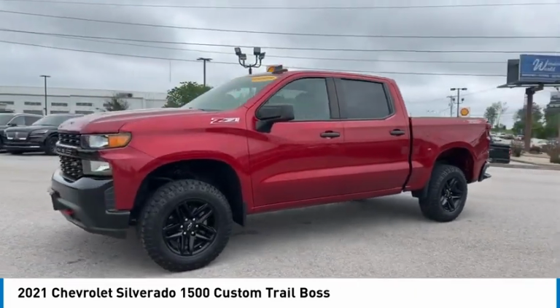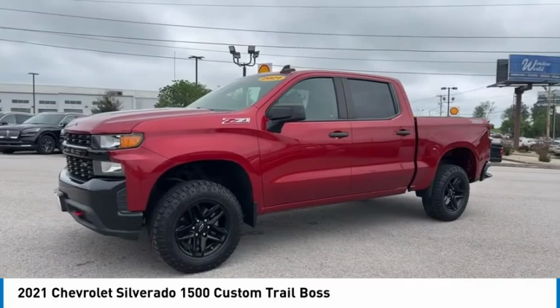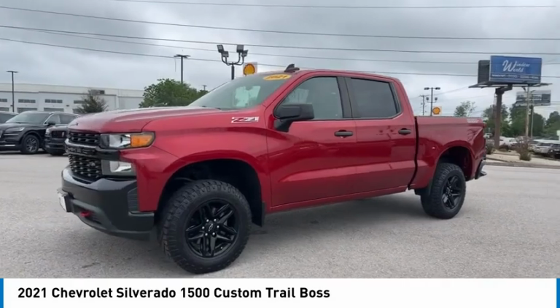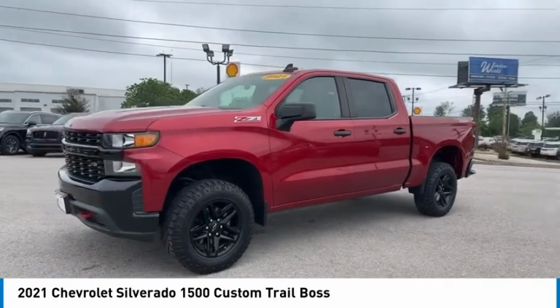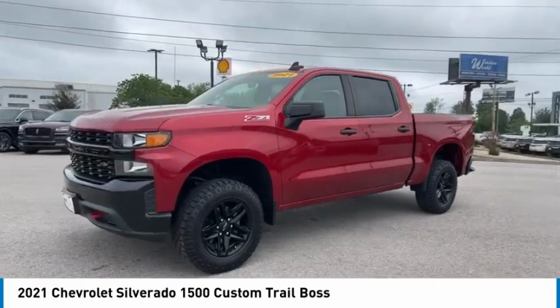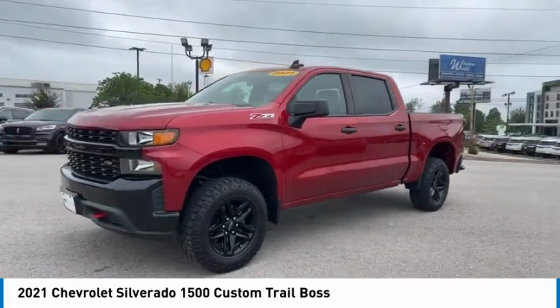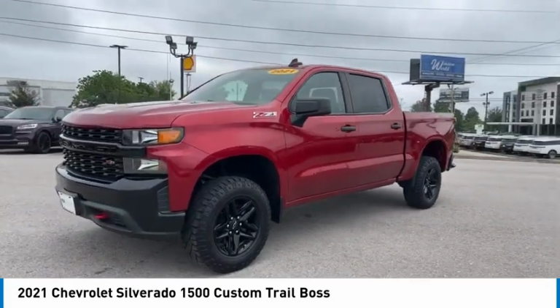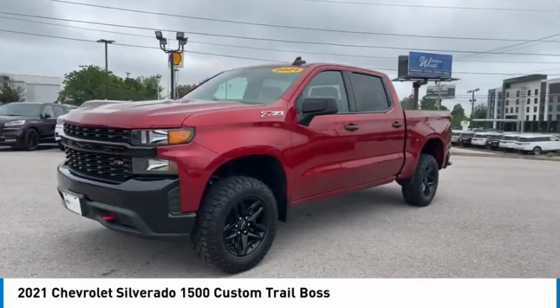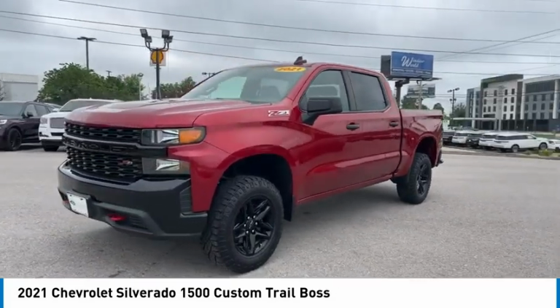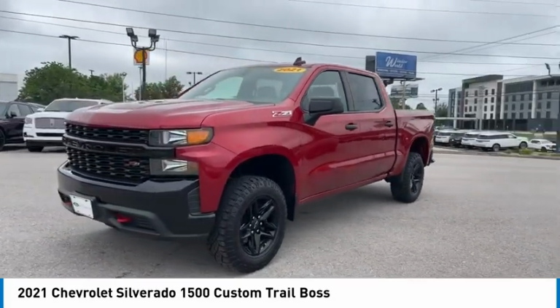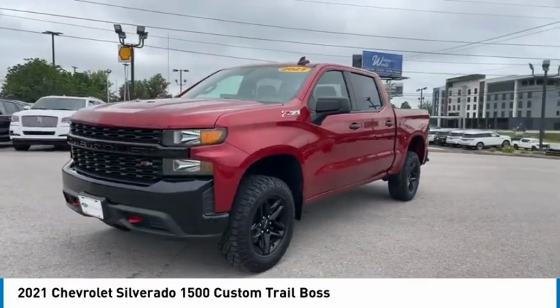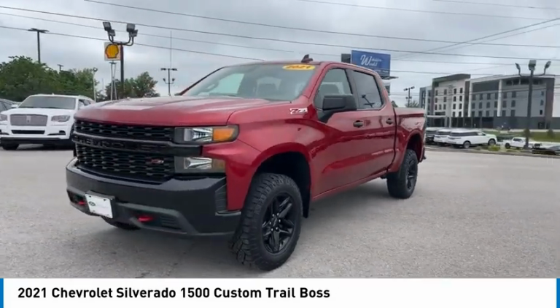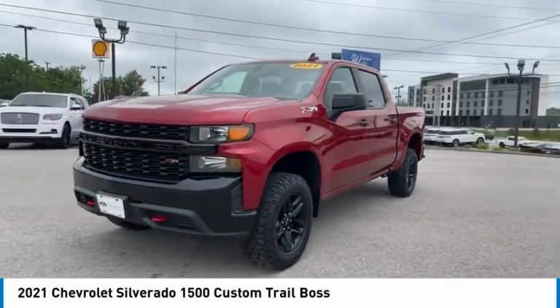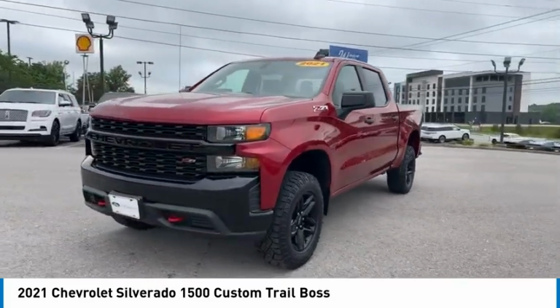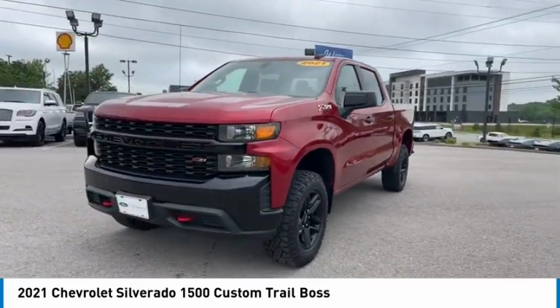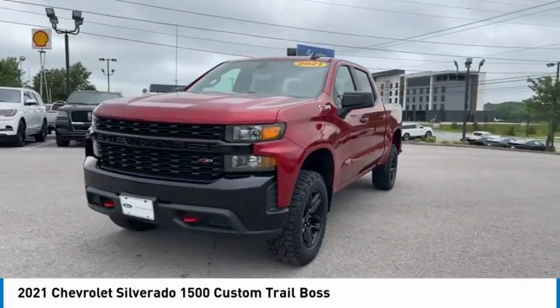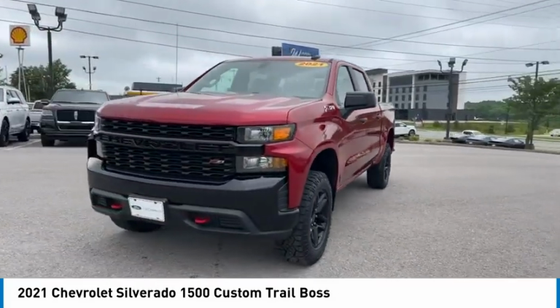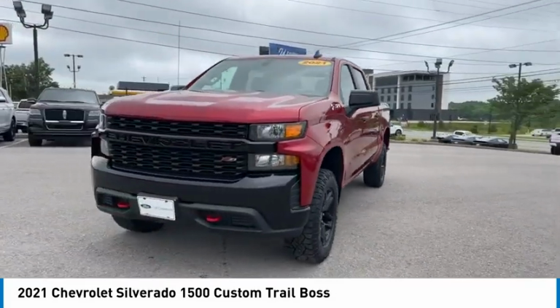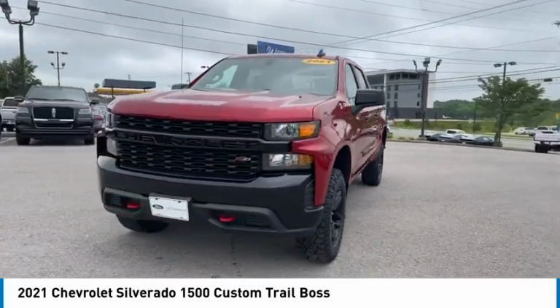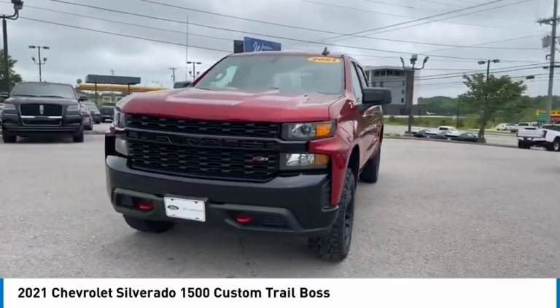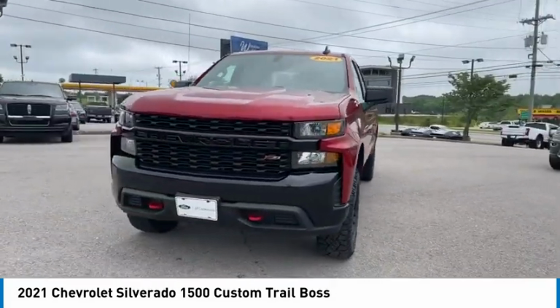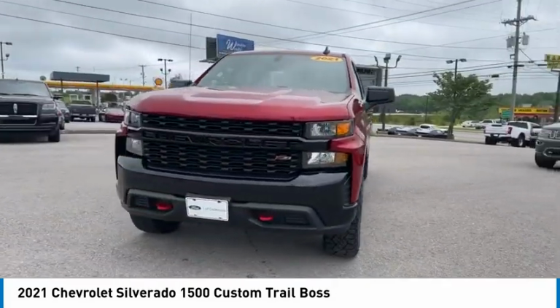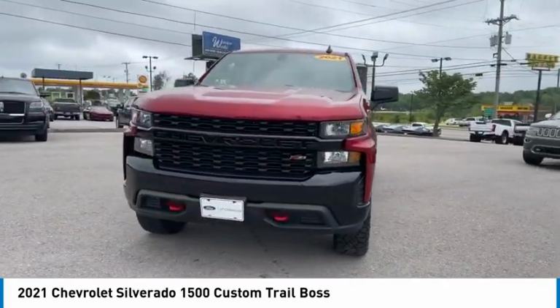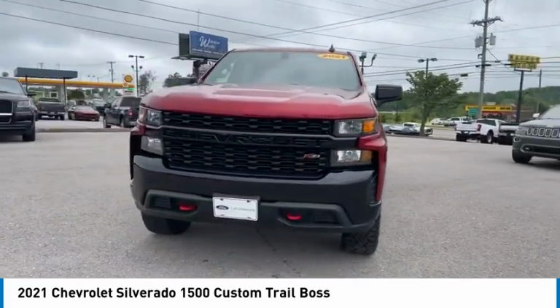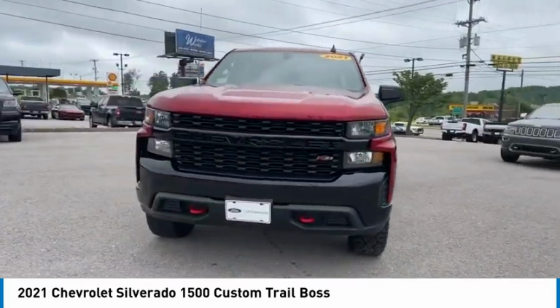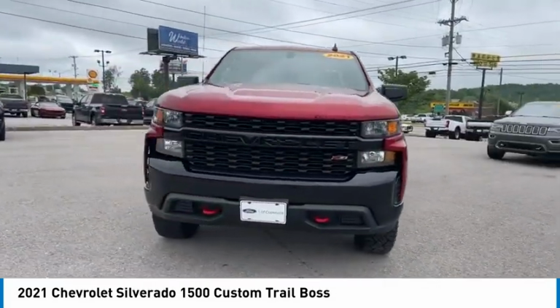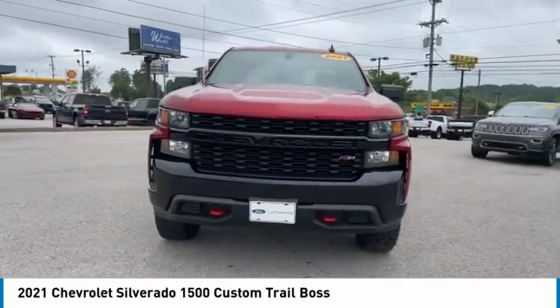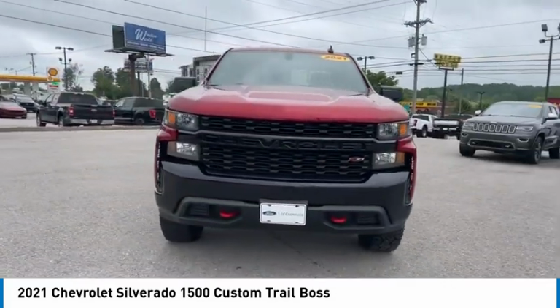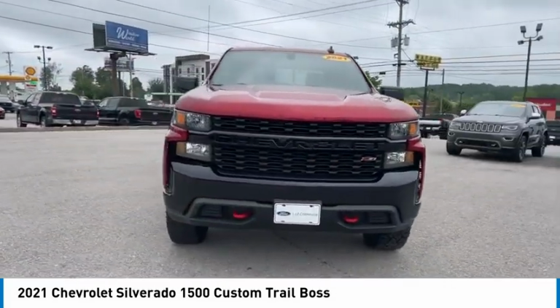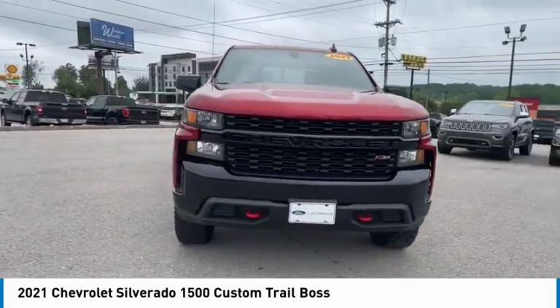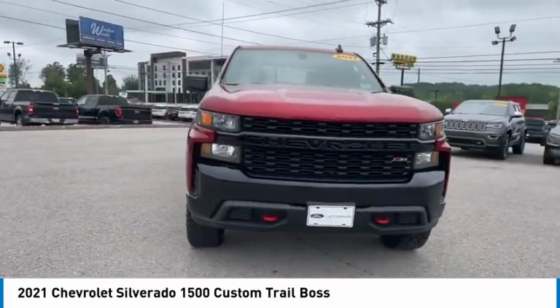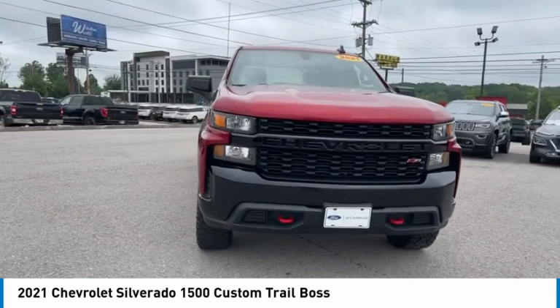Mirror memory, traction control, security system, cruise control, power door locks.